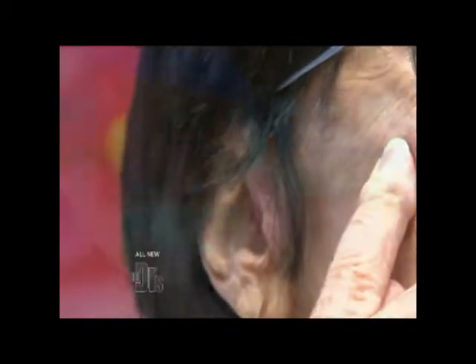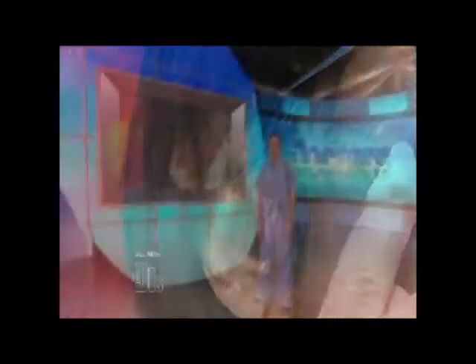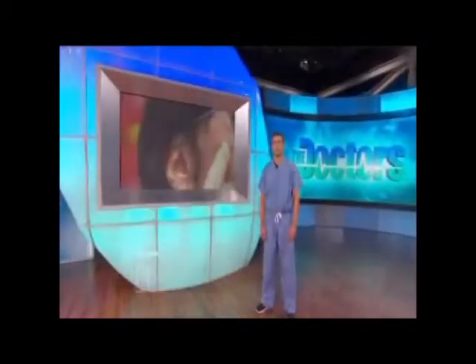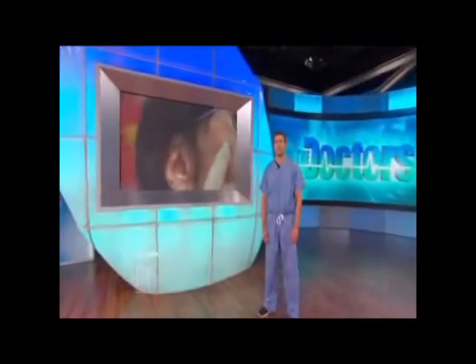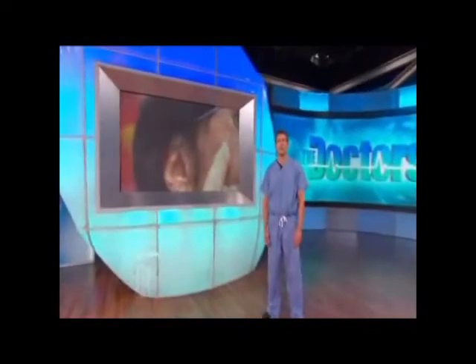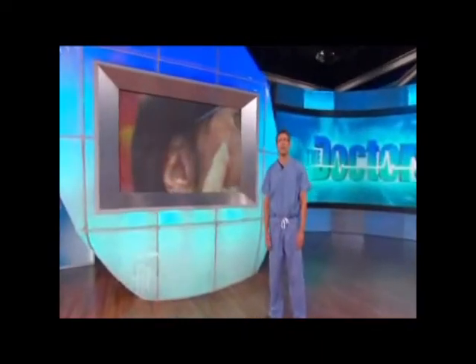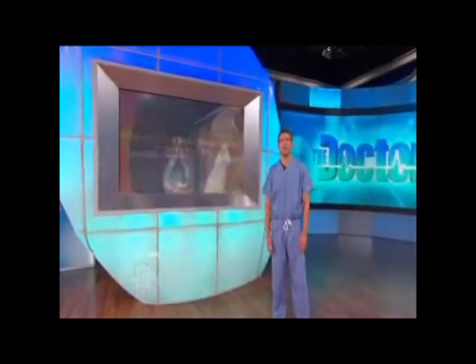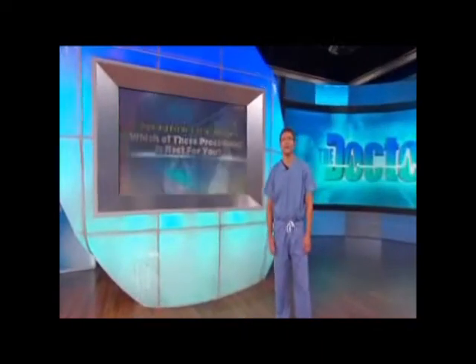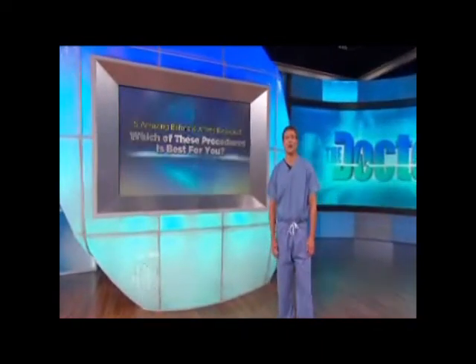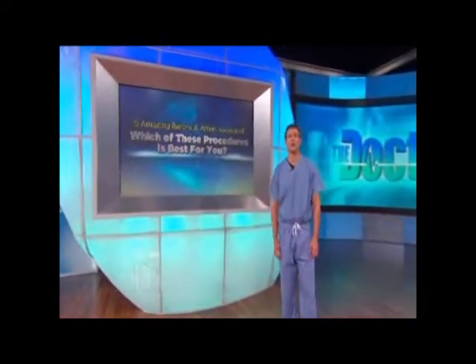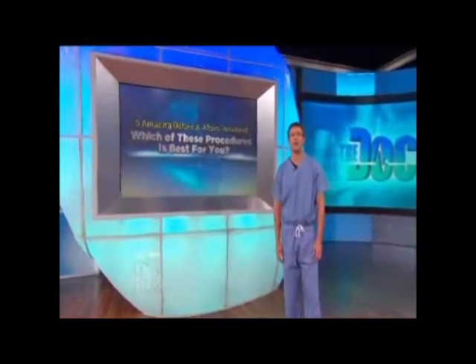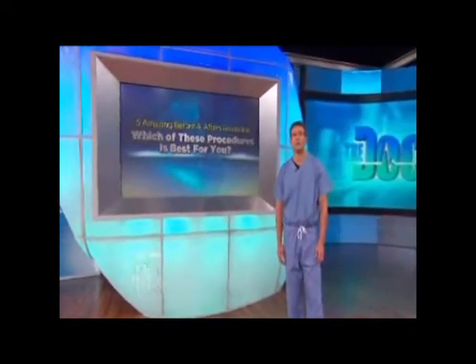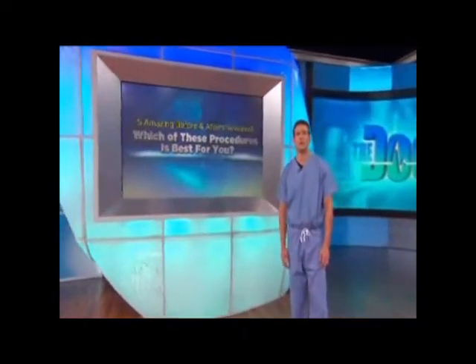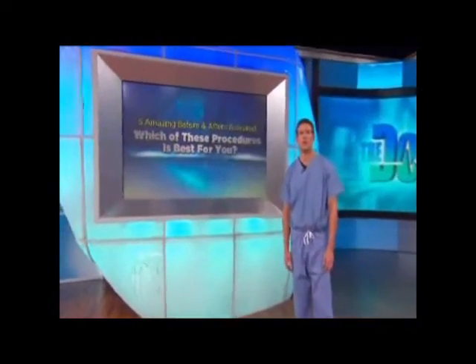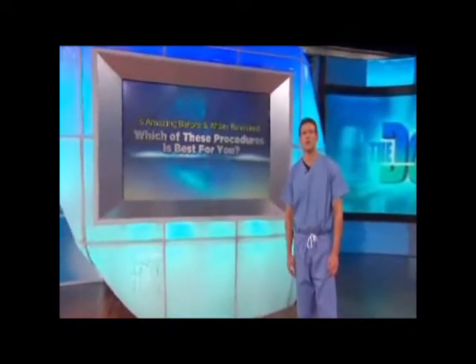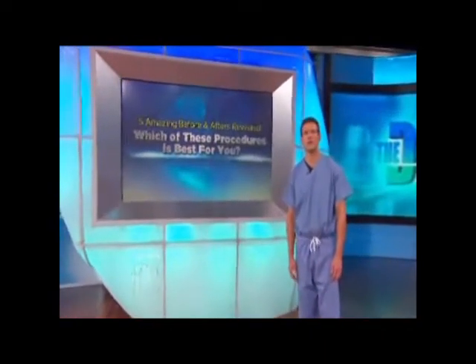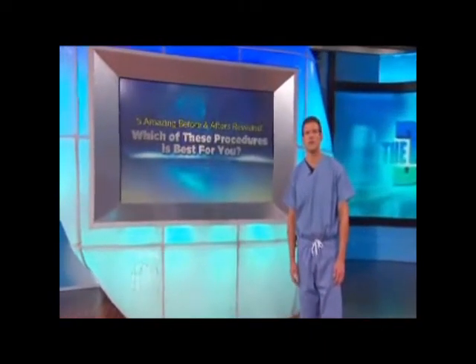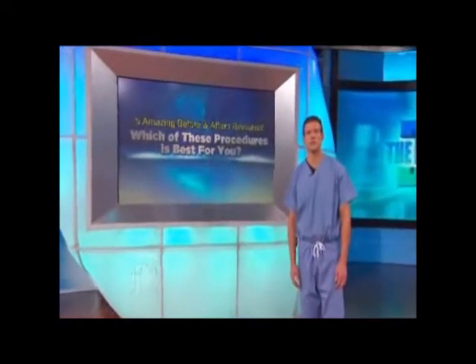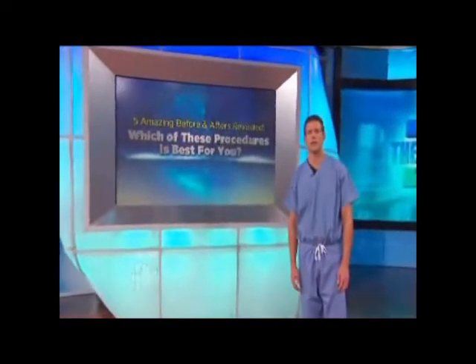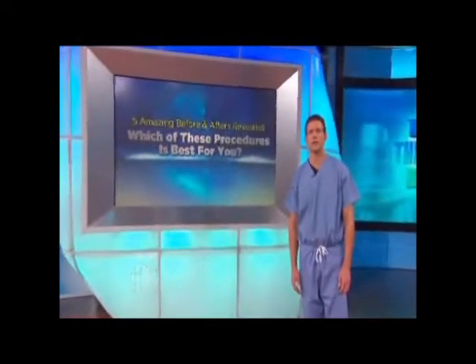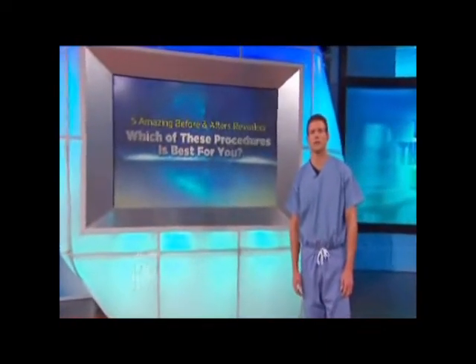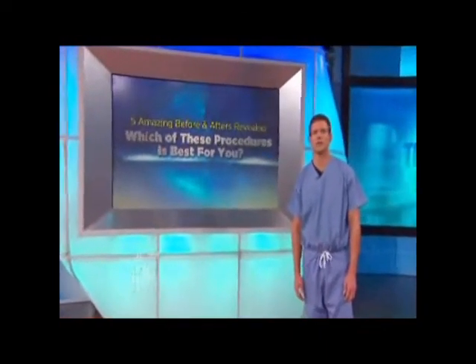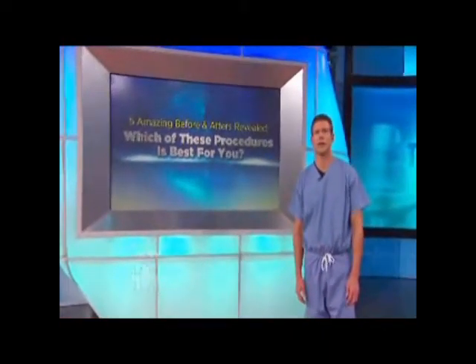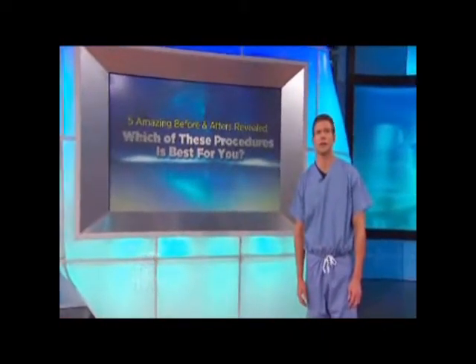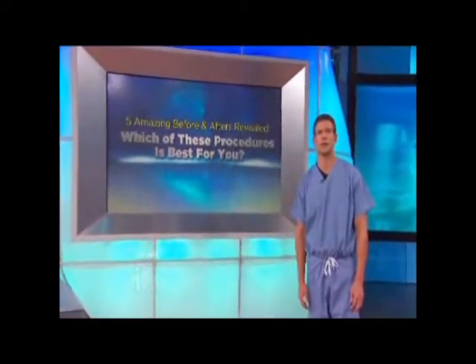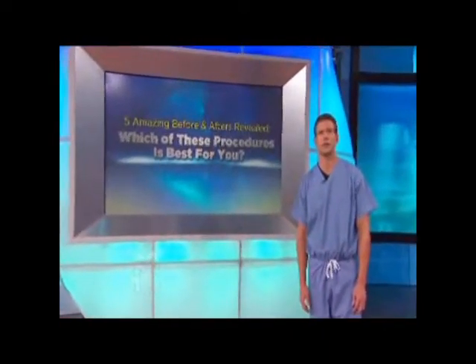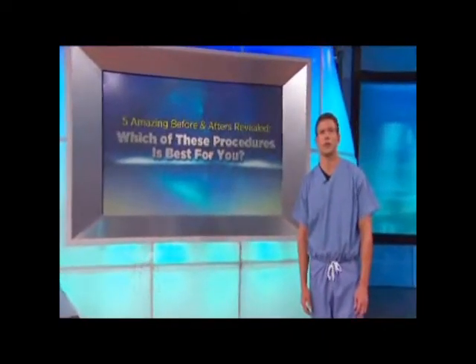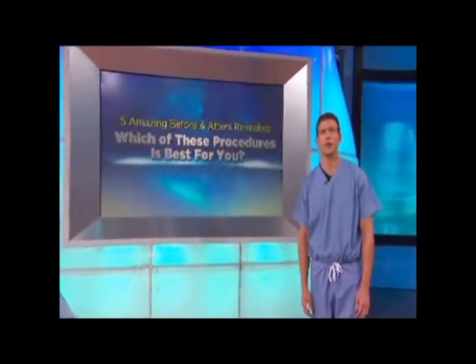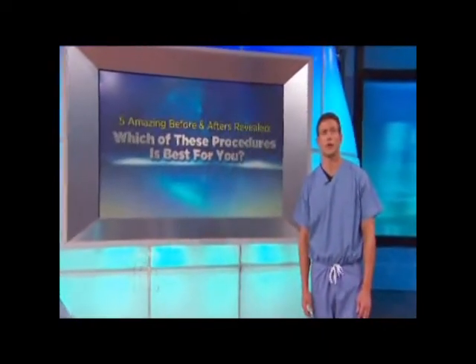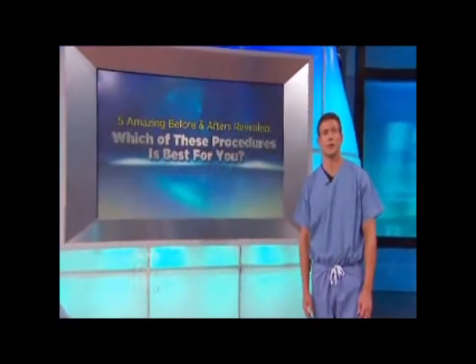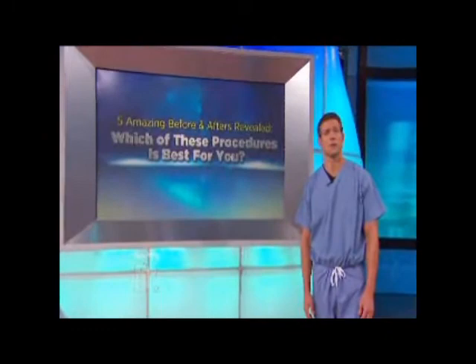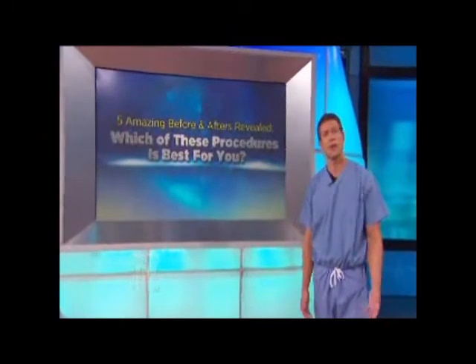Let's take a look at how Darla's visit with Los Angeles plastic surgeon Dr. Joel Aronowitz went.